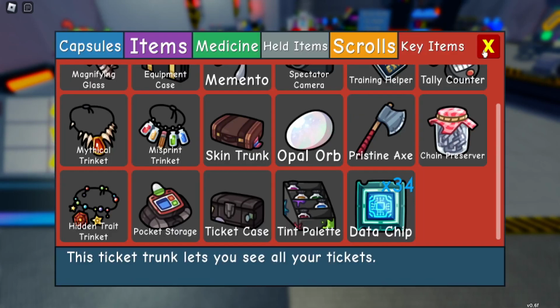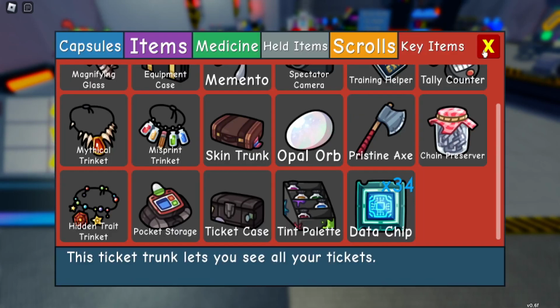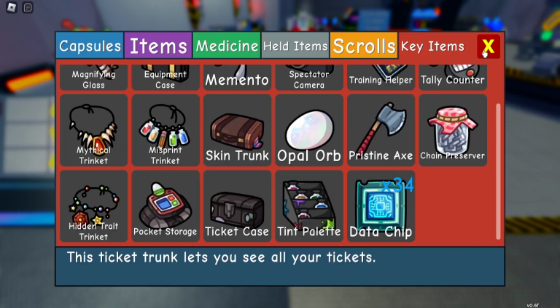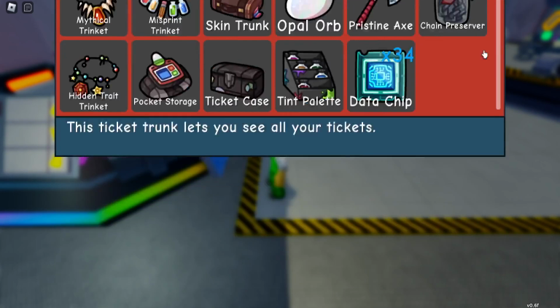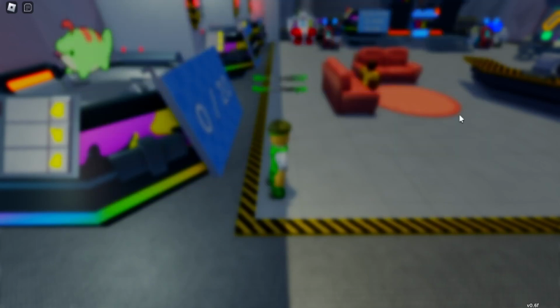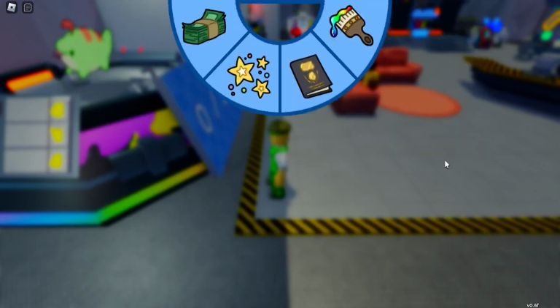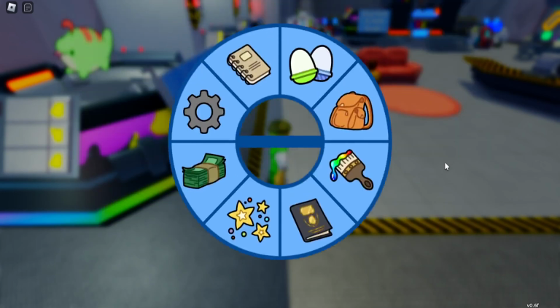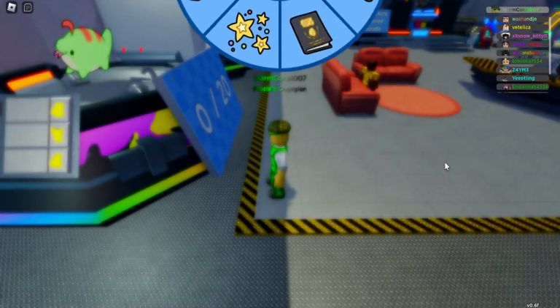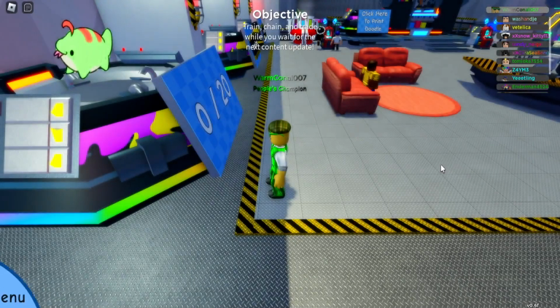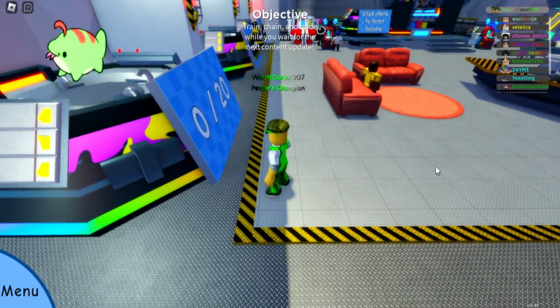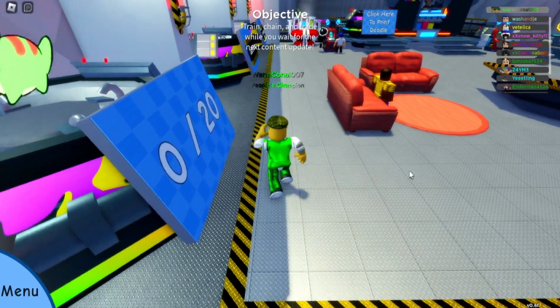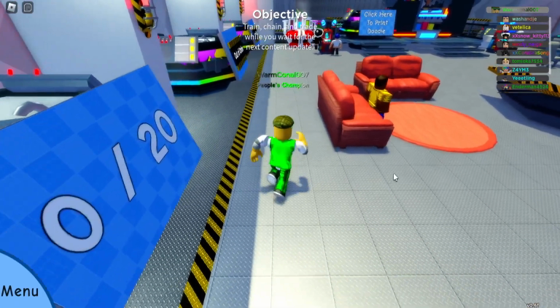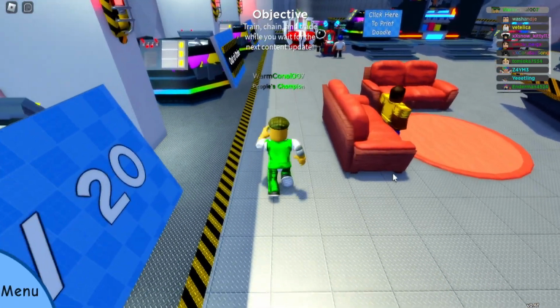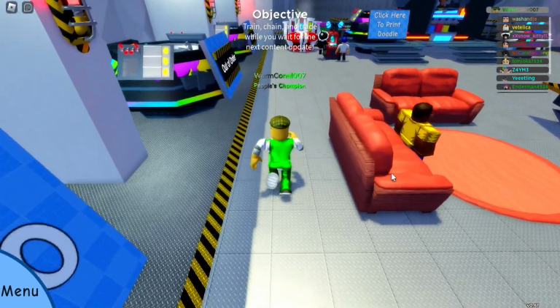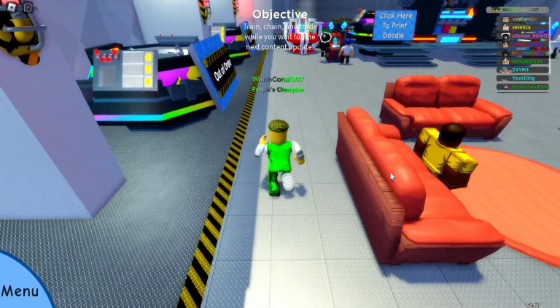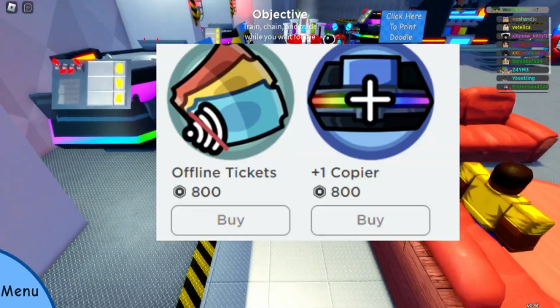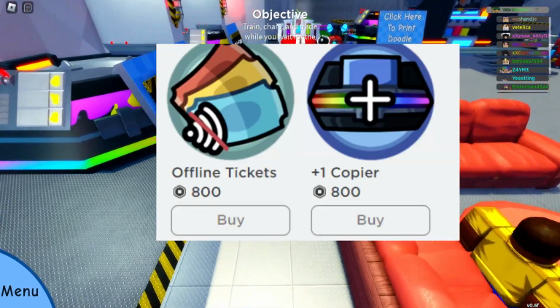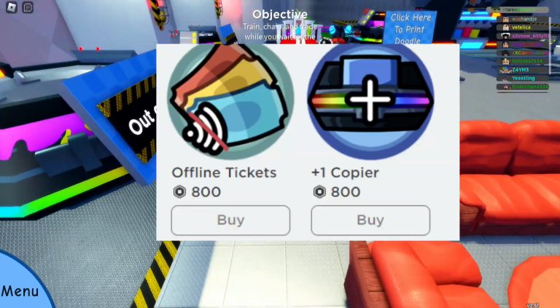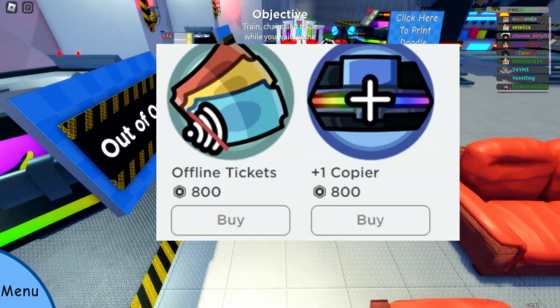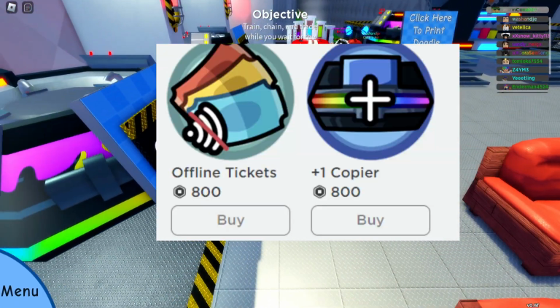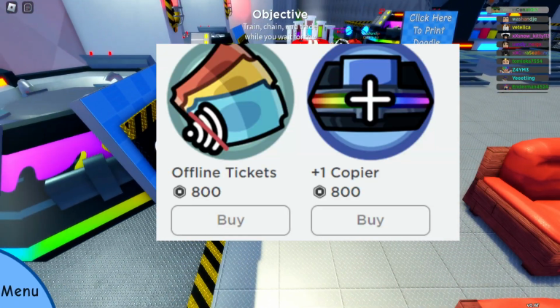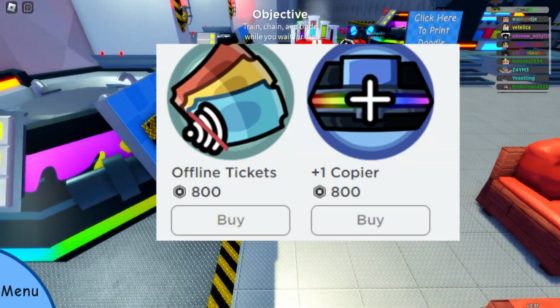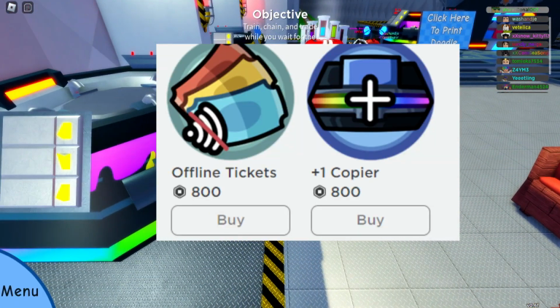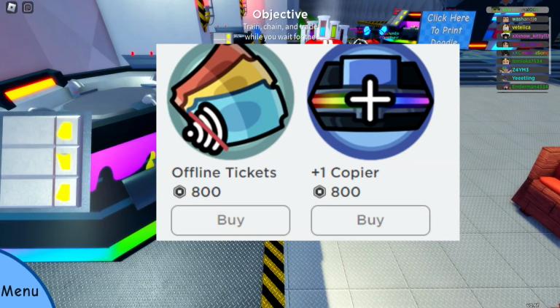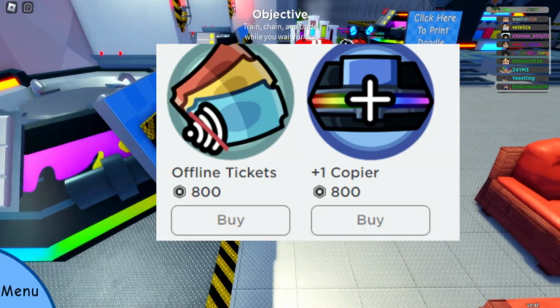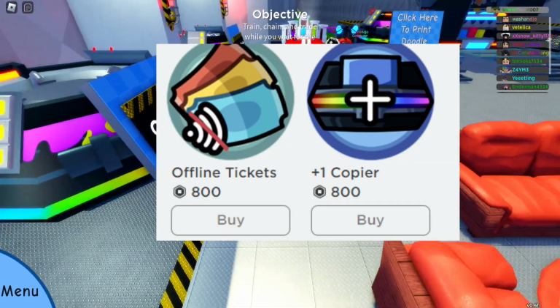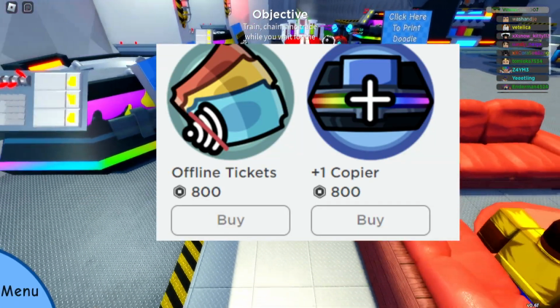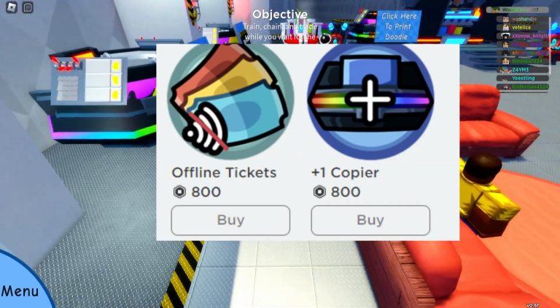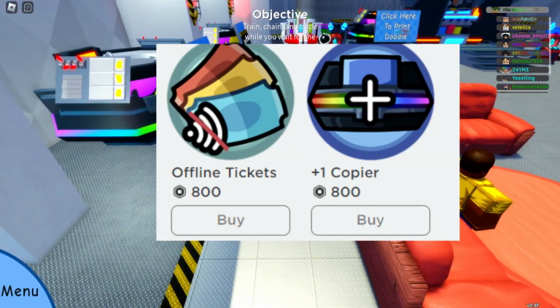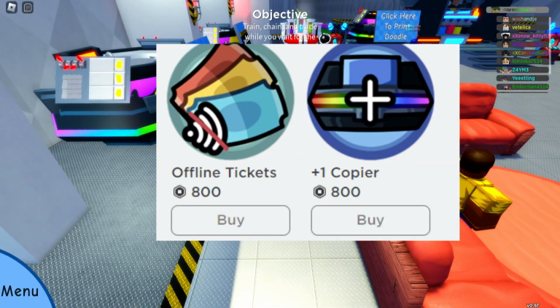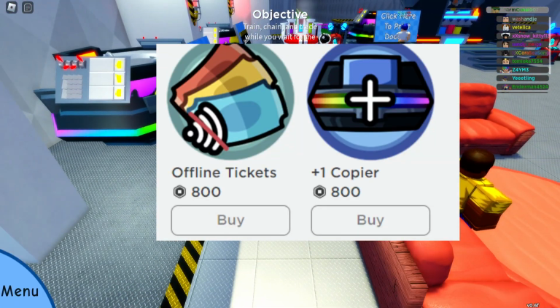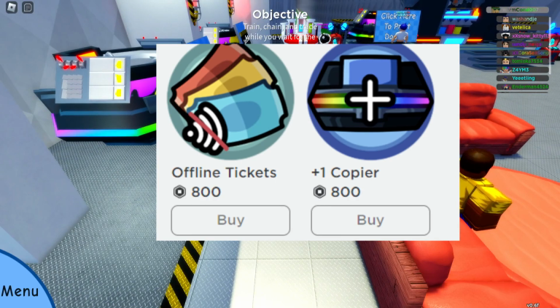There have been game passes added where you can actually print tickets offline, and also you can buy a second copier.